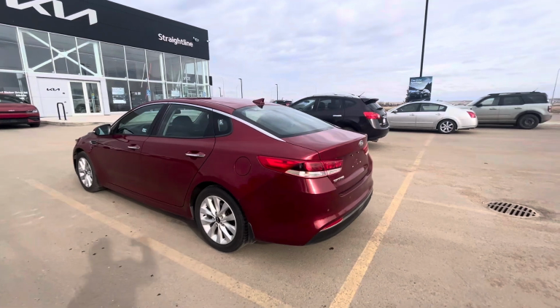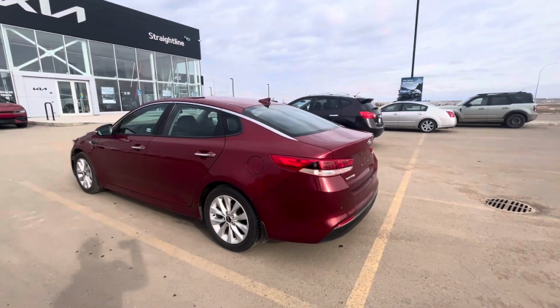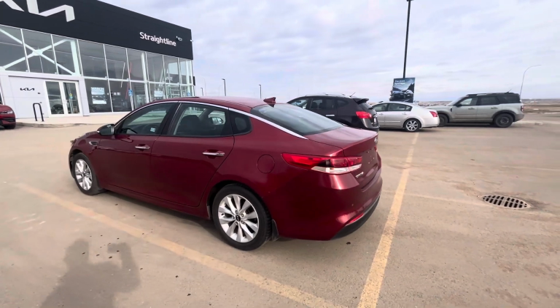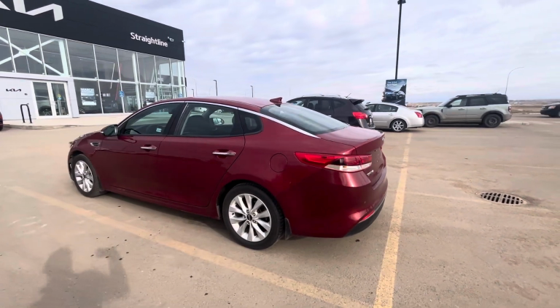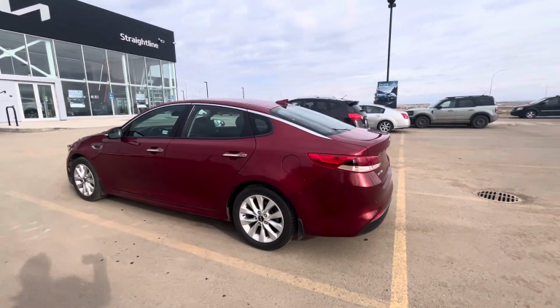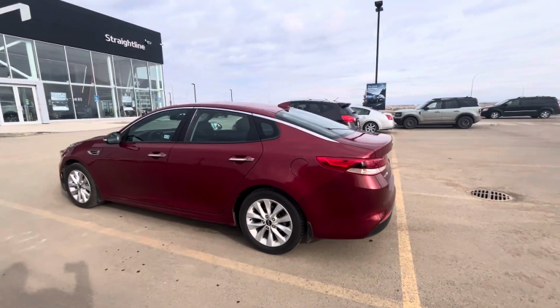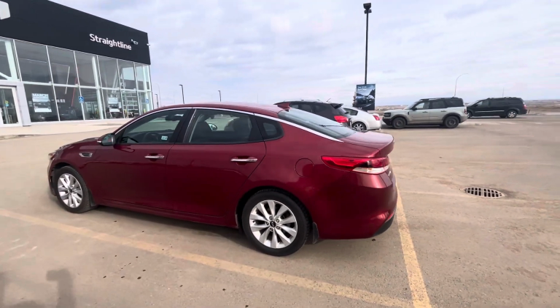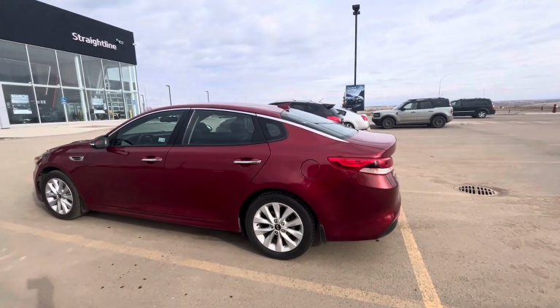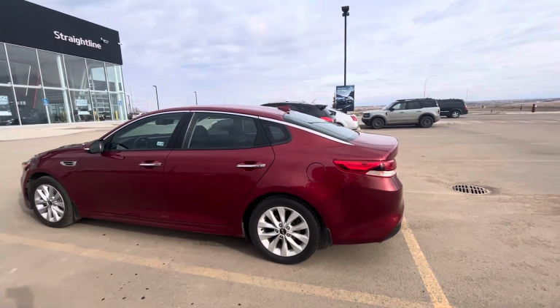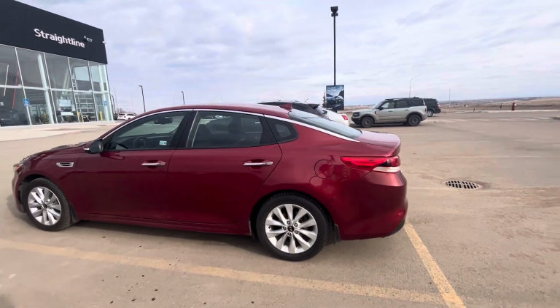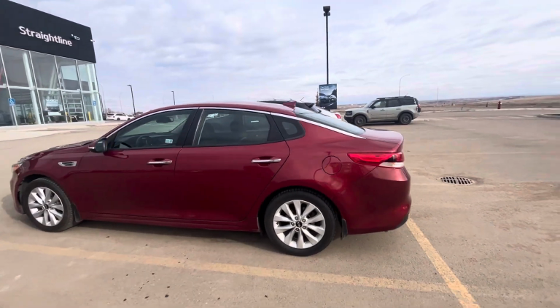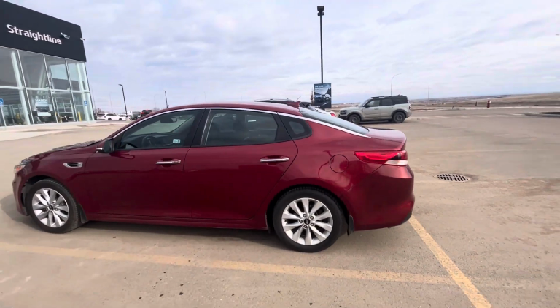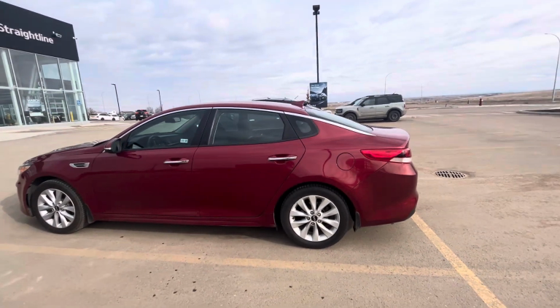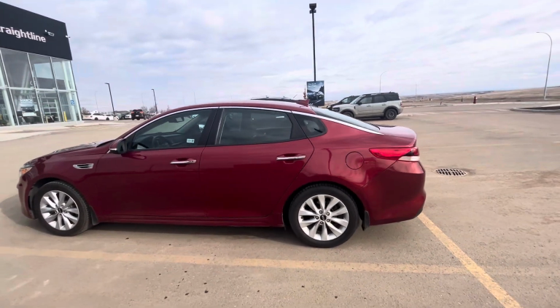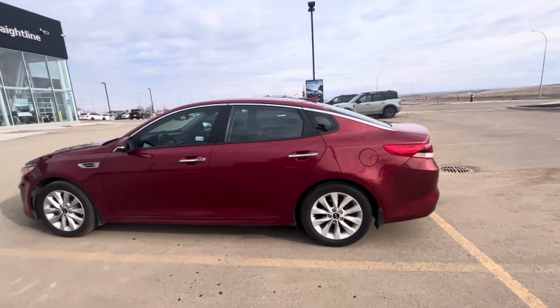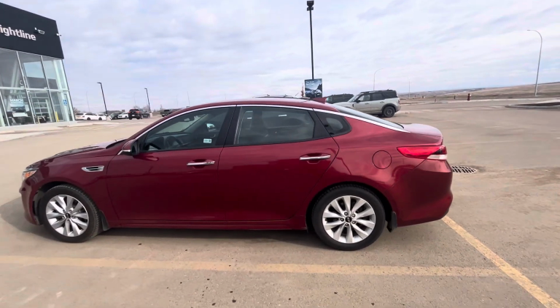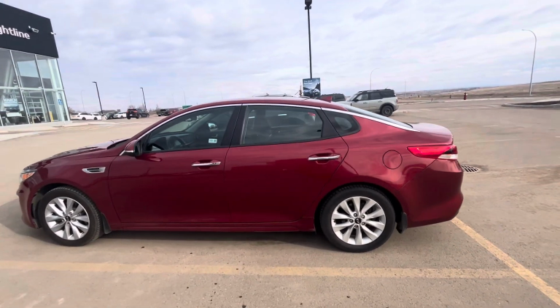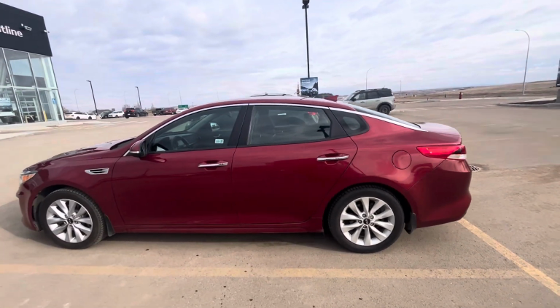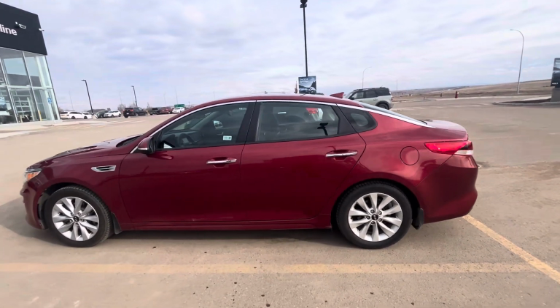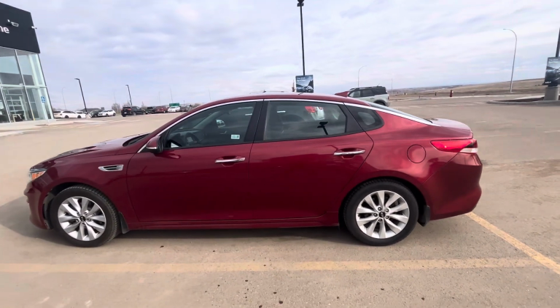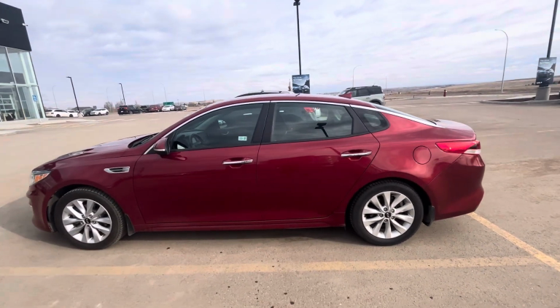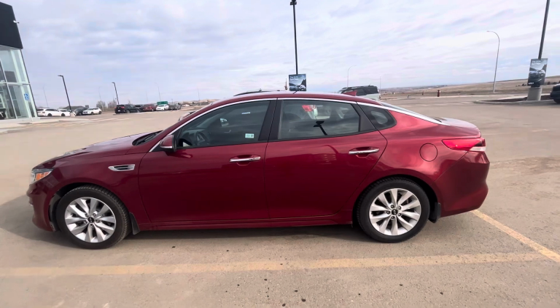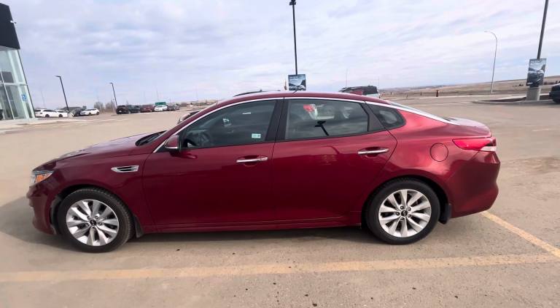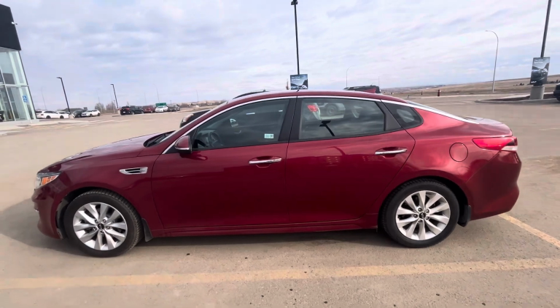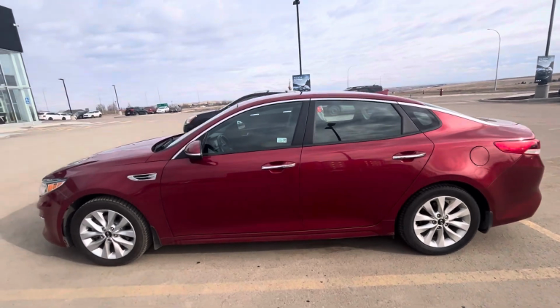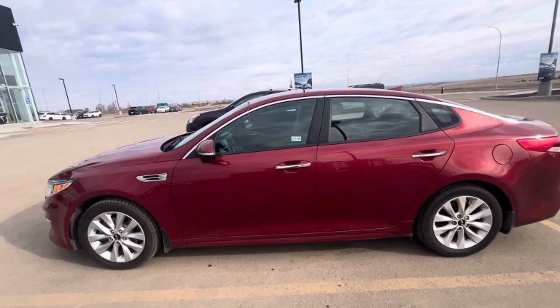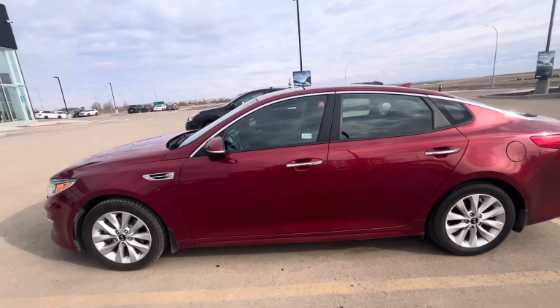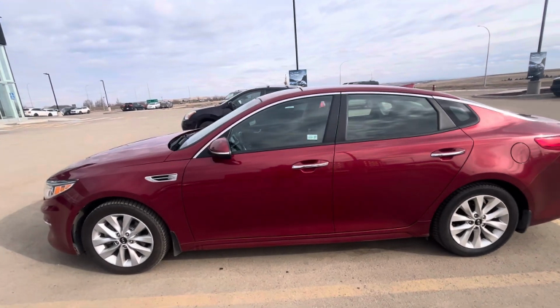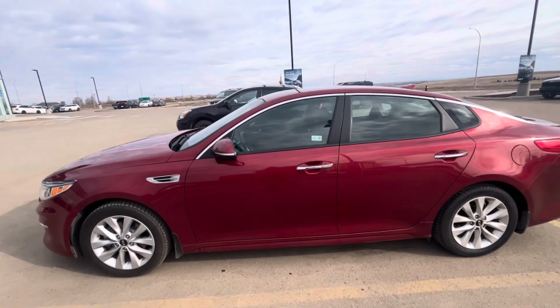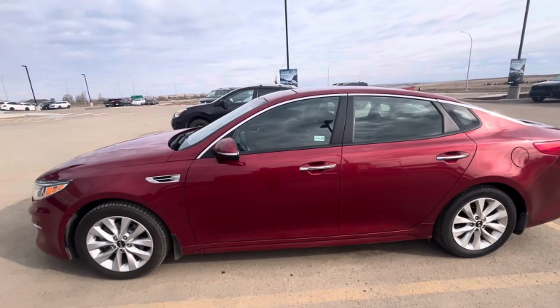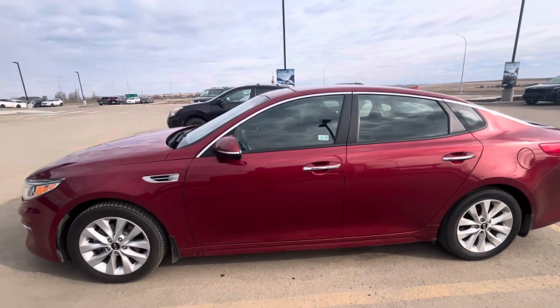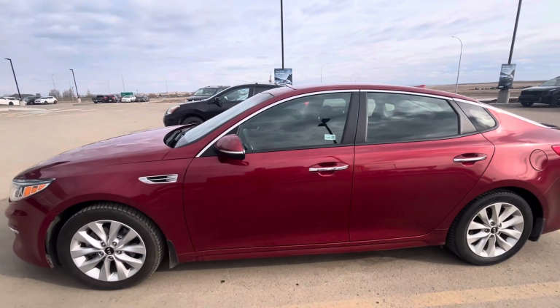Definitely lots of options in this one. You got memory seating, SiriusXM satellite radio, and heated front seats.